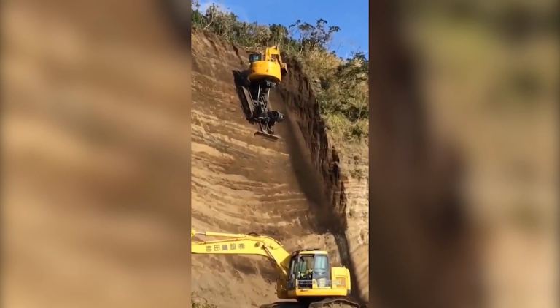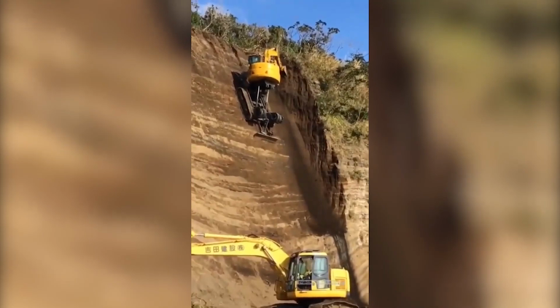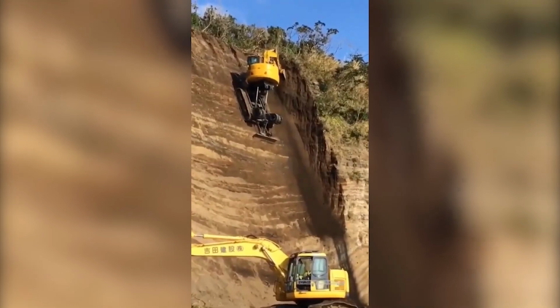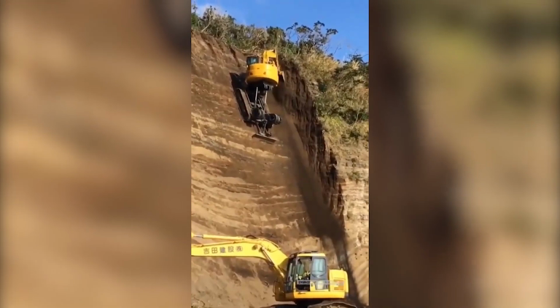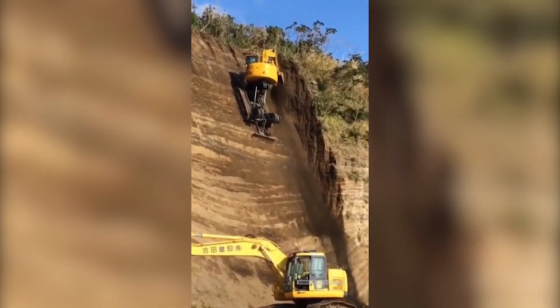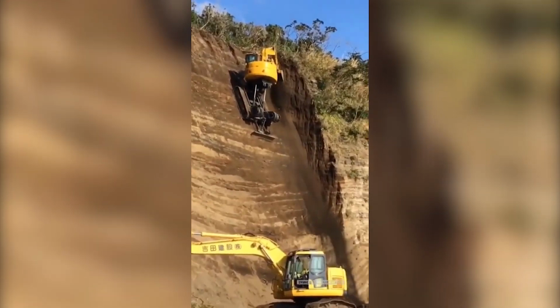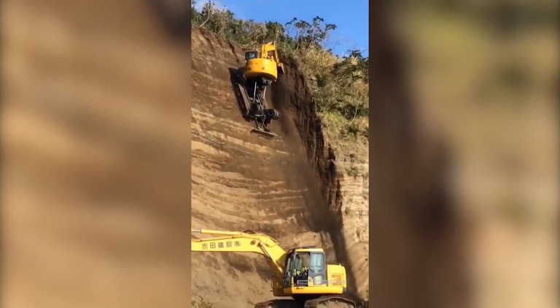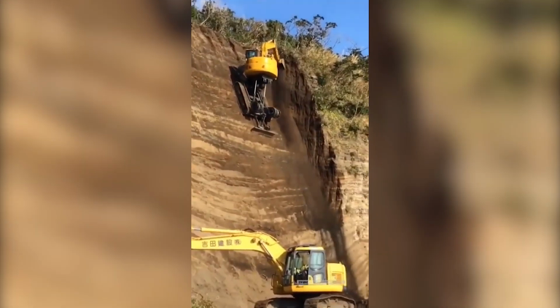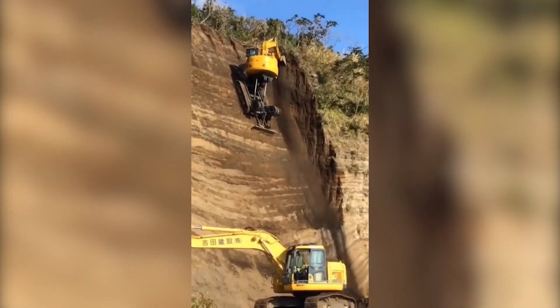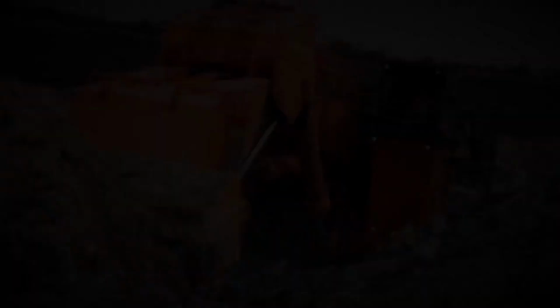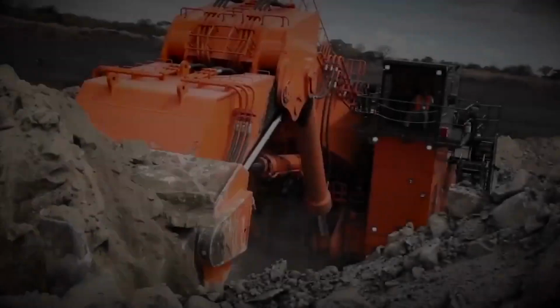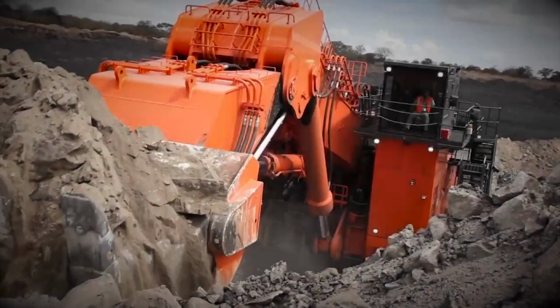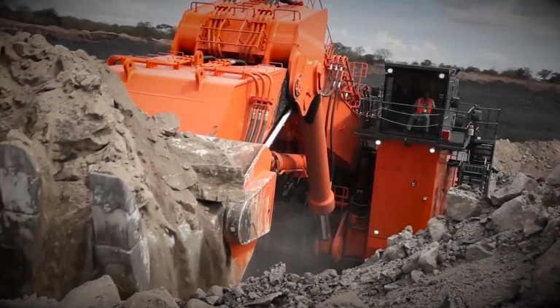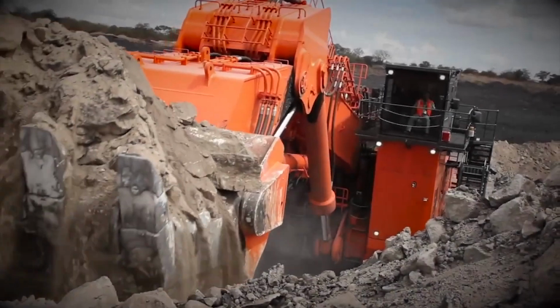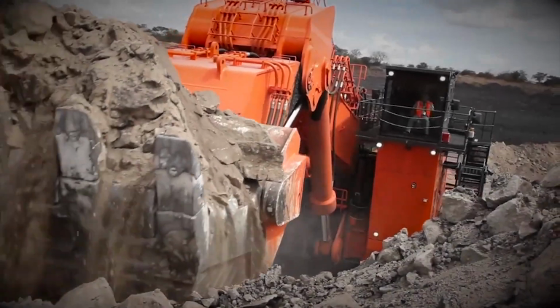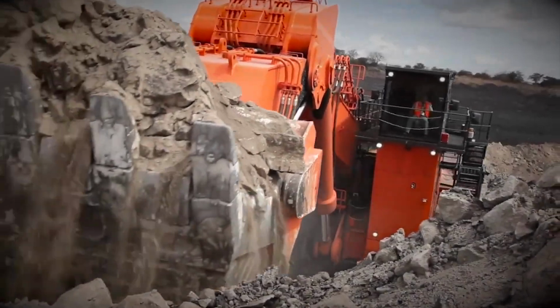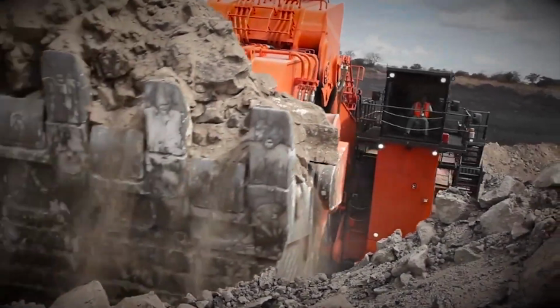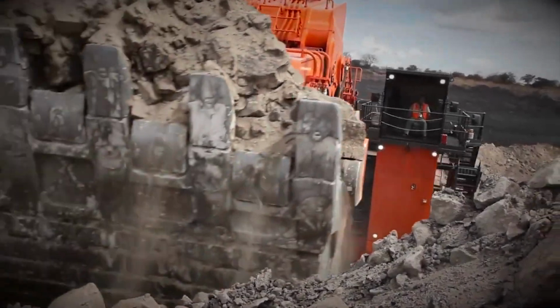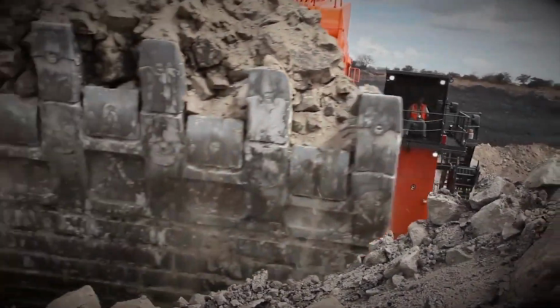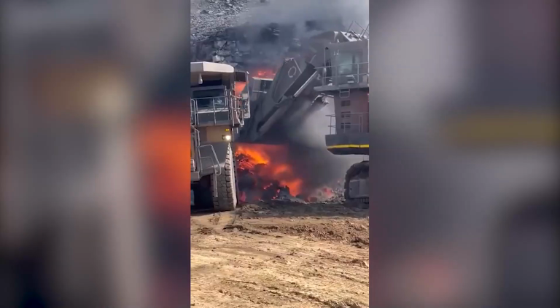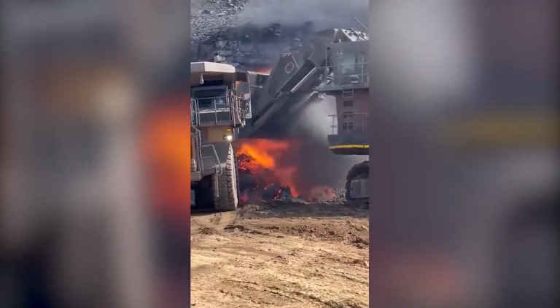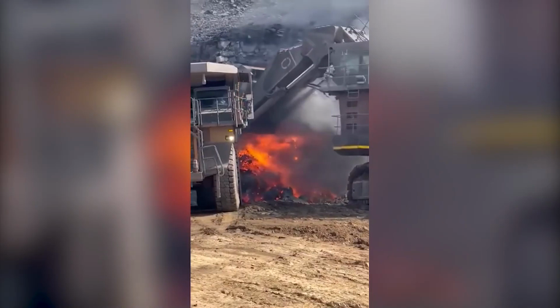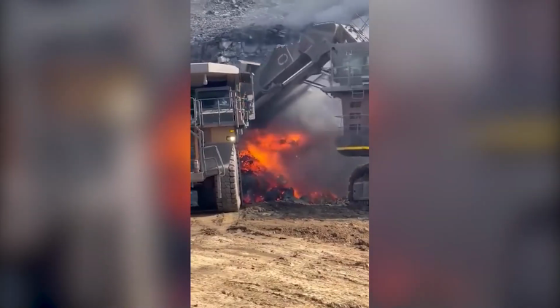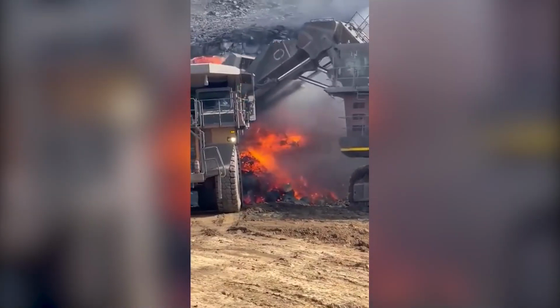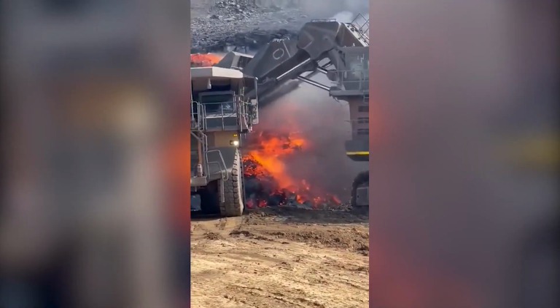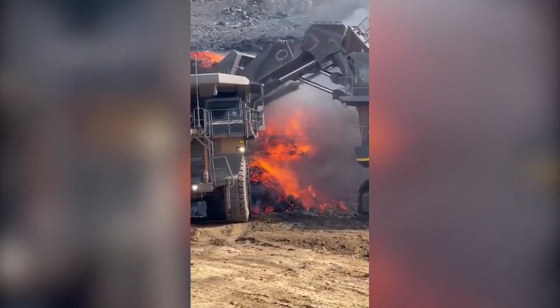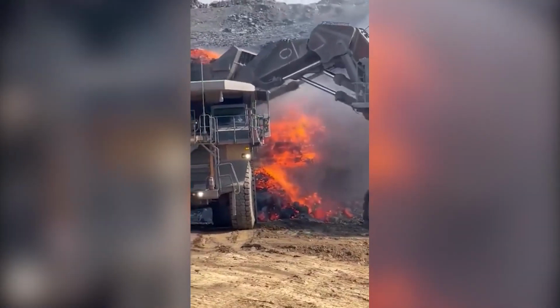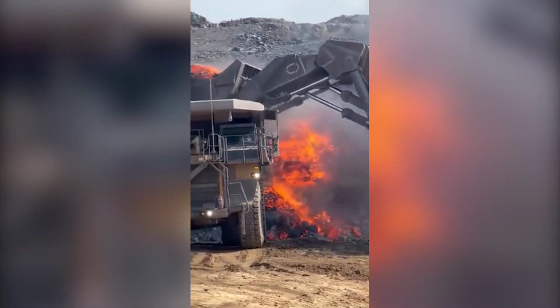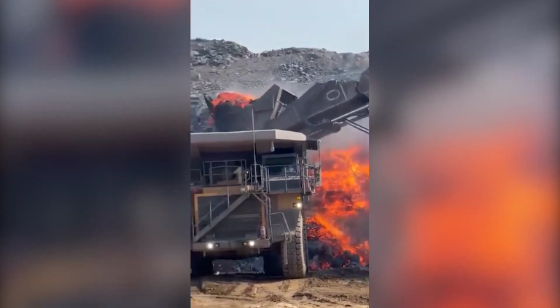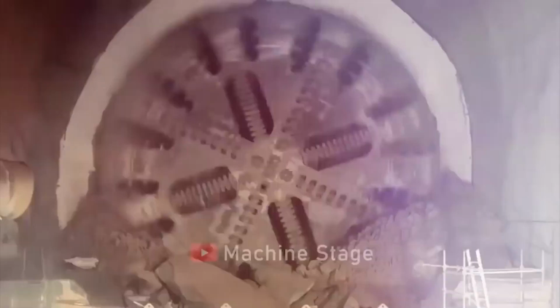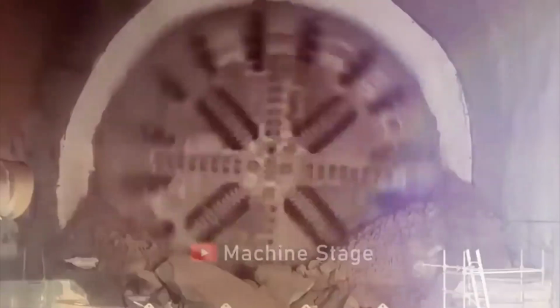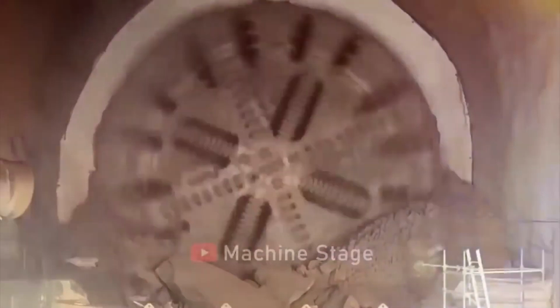Watch as we reveal the weirdest construction technologies of the future that will blow your mind away.